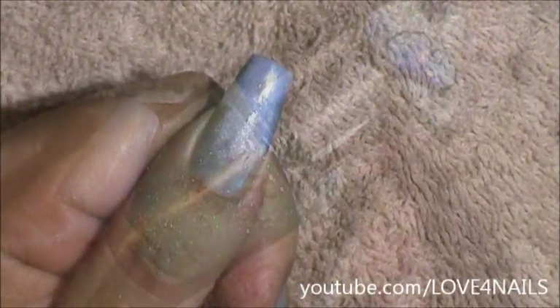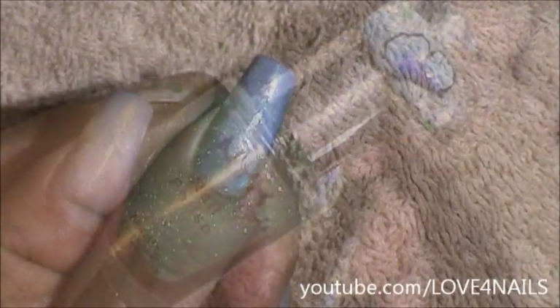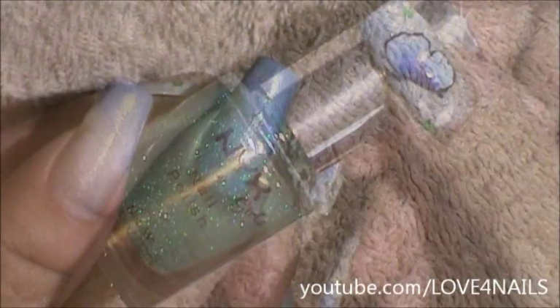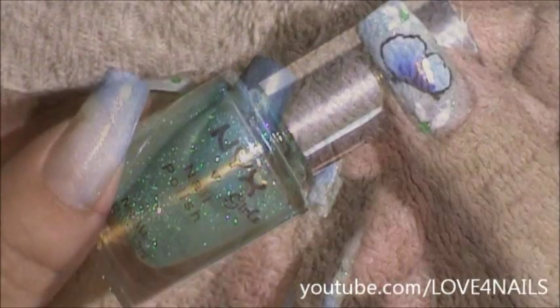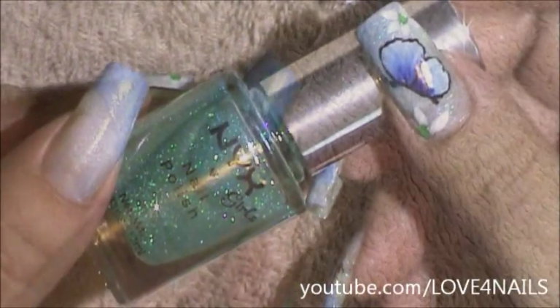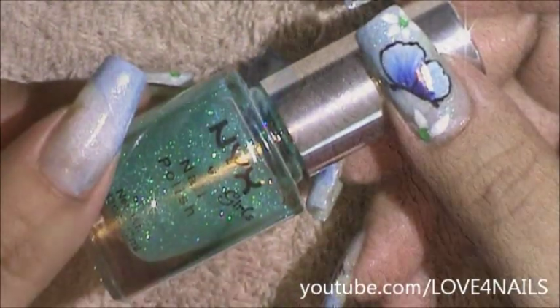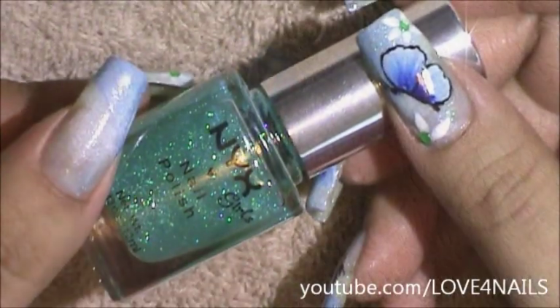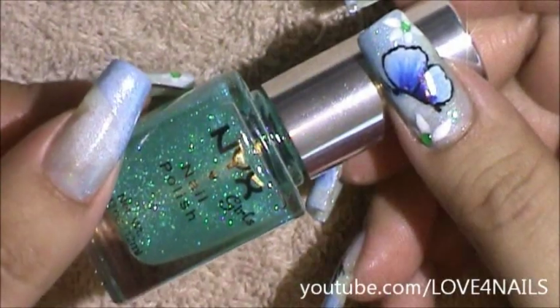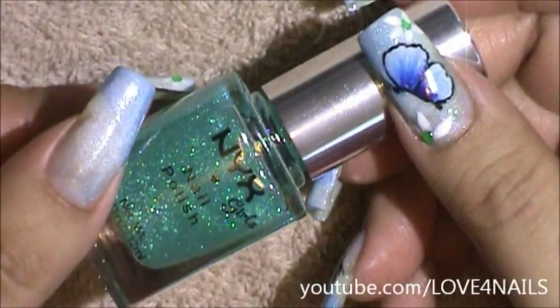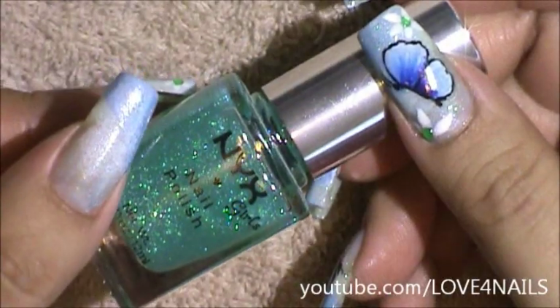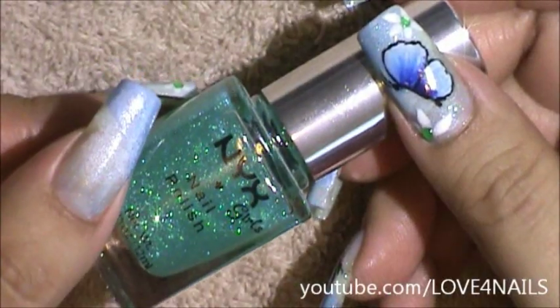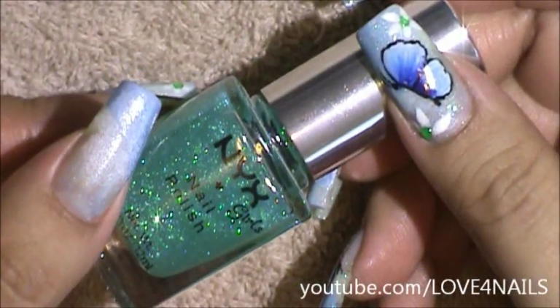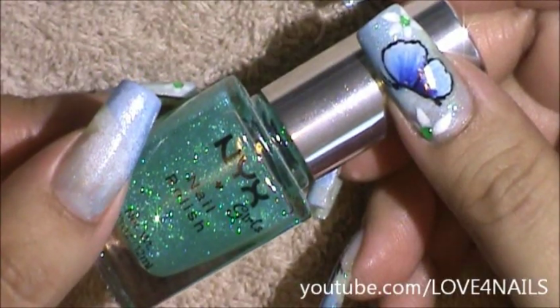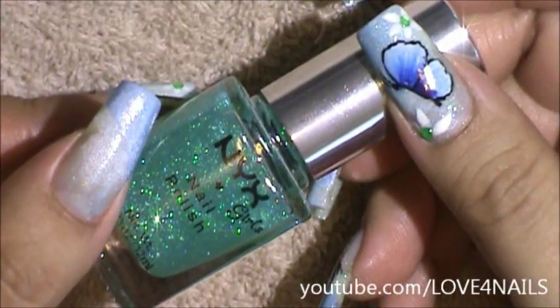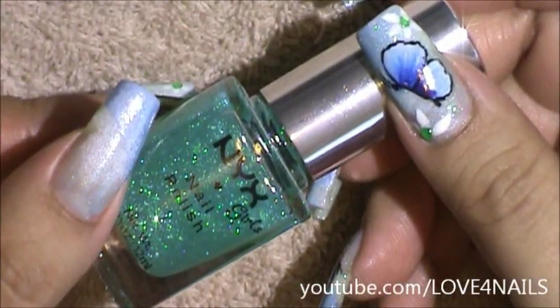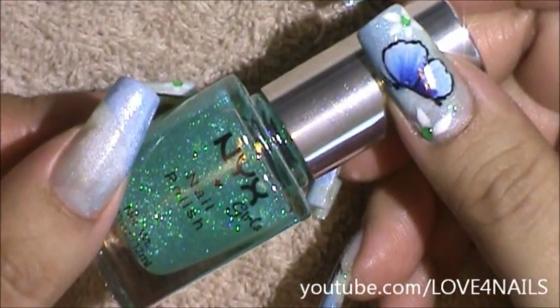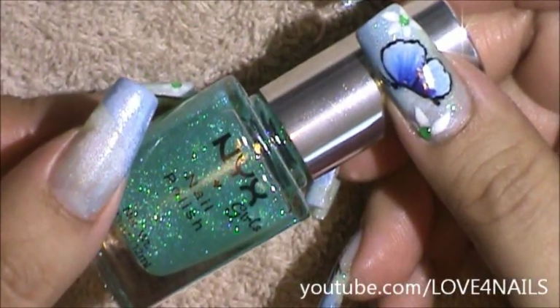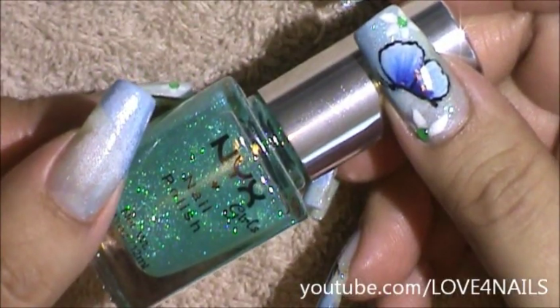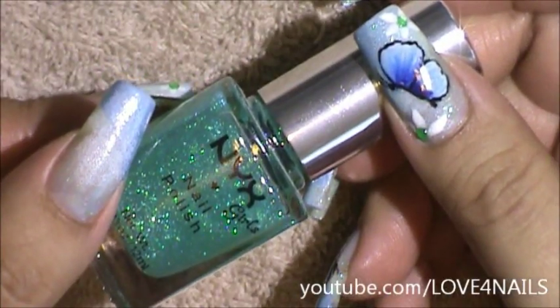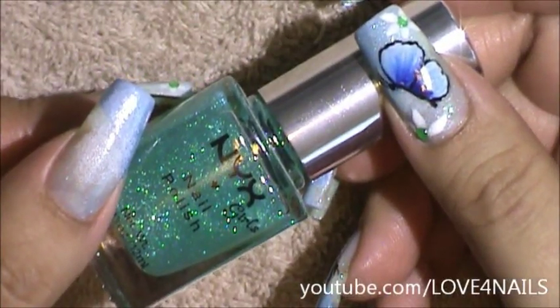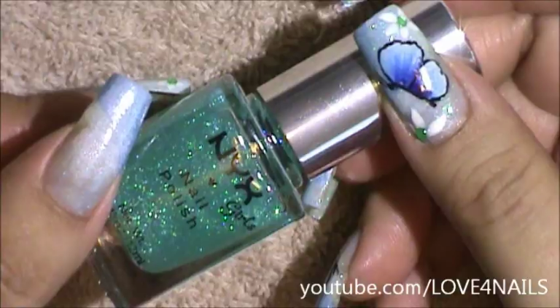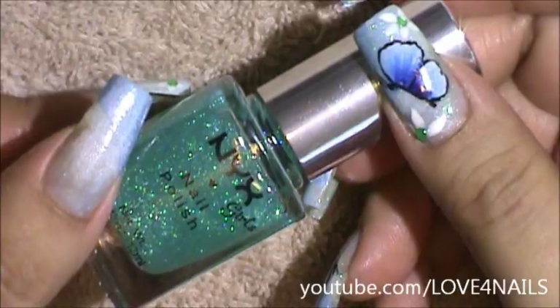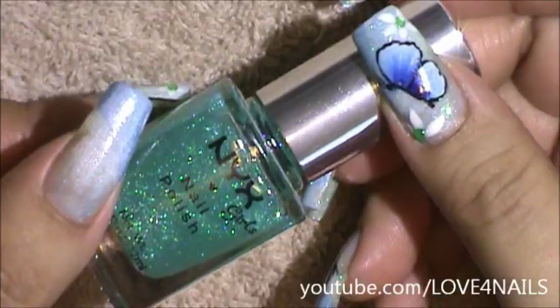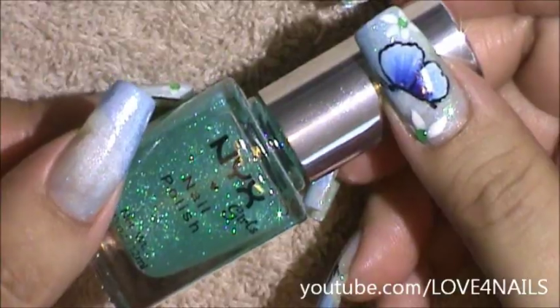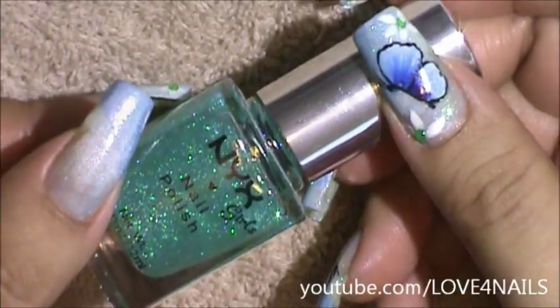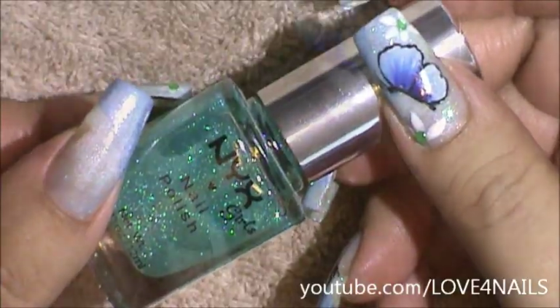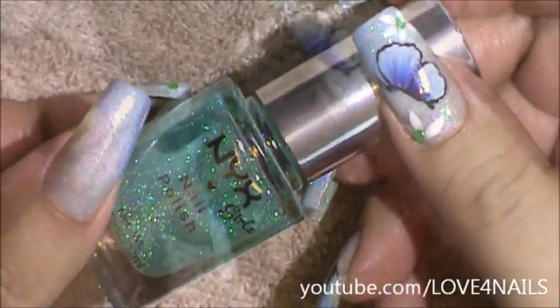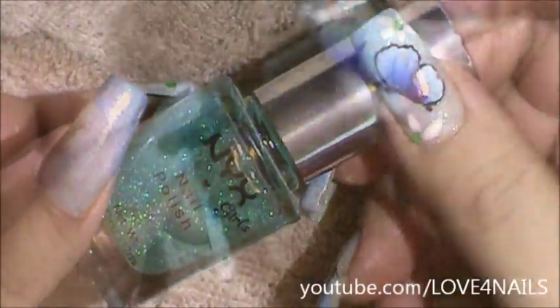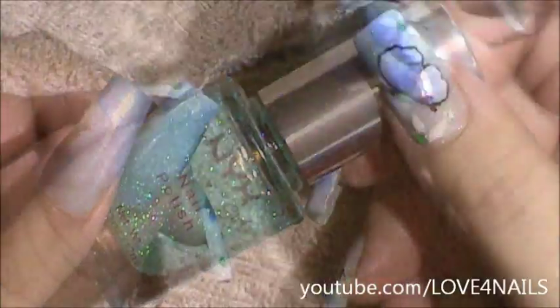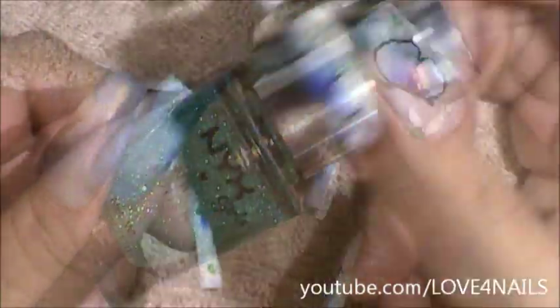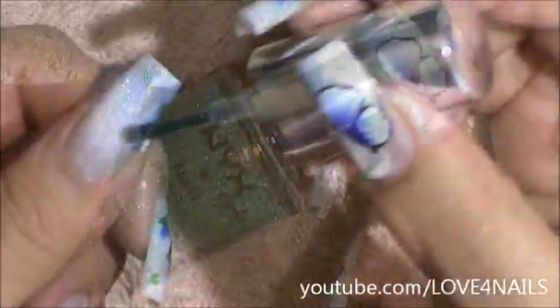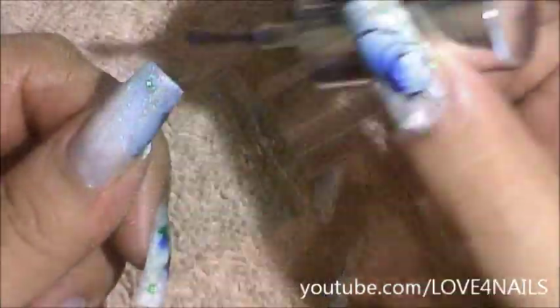Now I'll be applying this NYX glitter polish called Aqua Glitter over my entire nail.